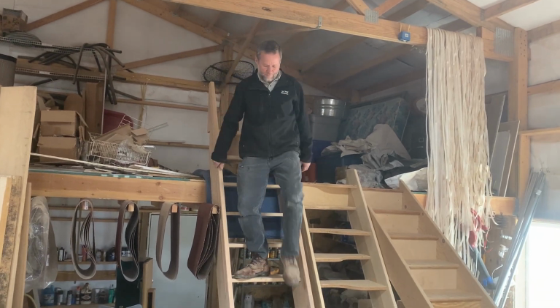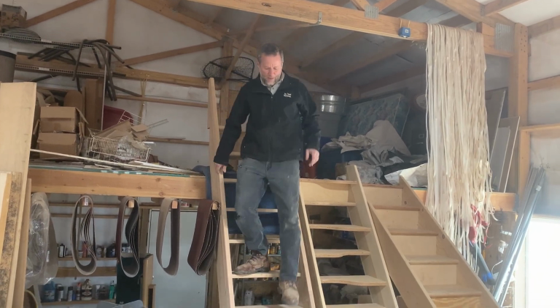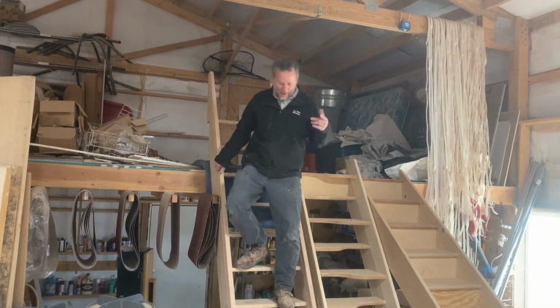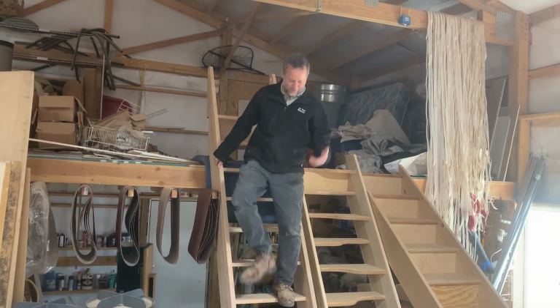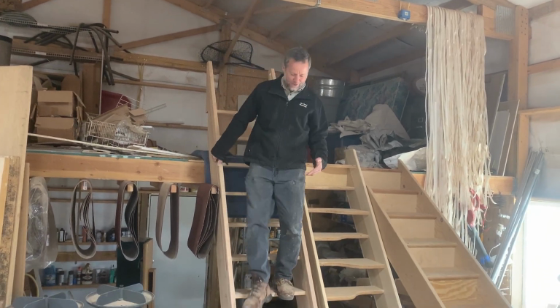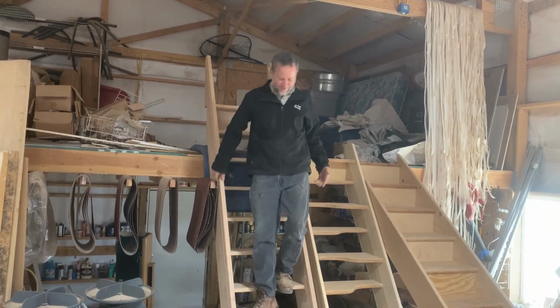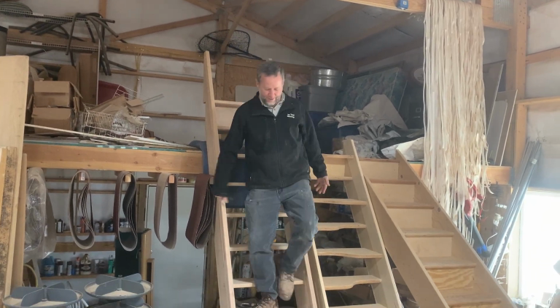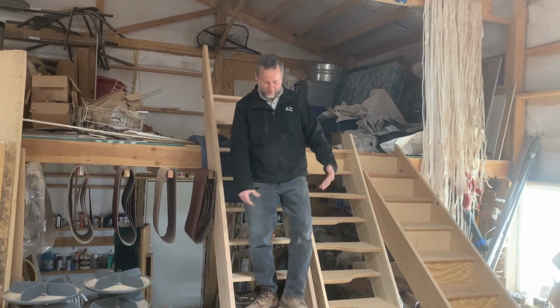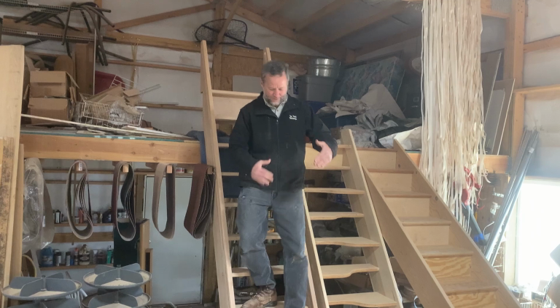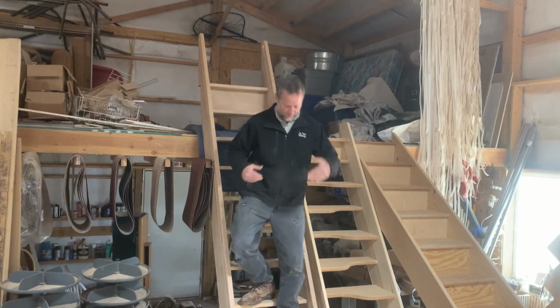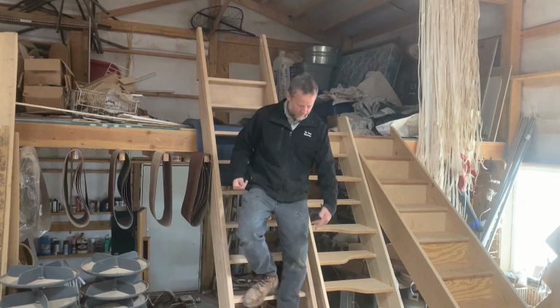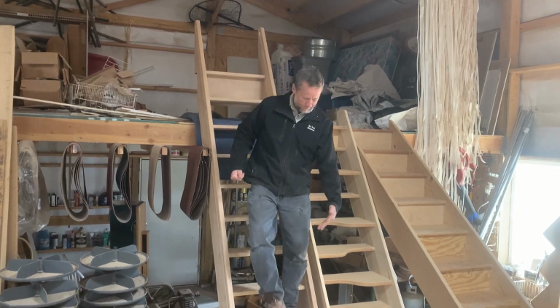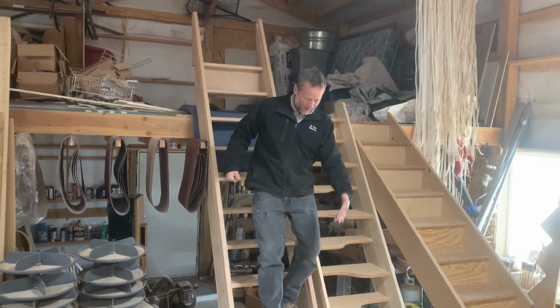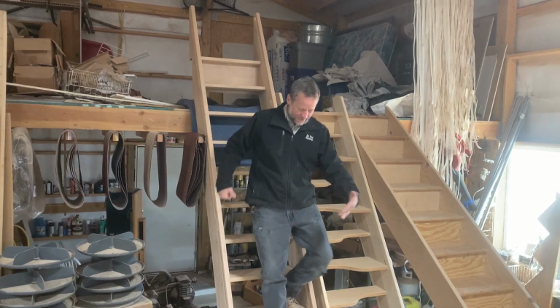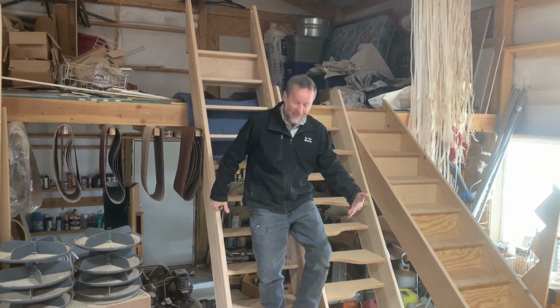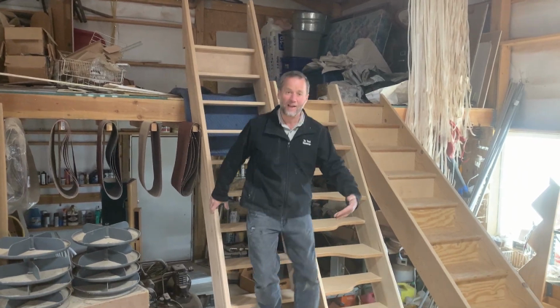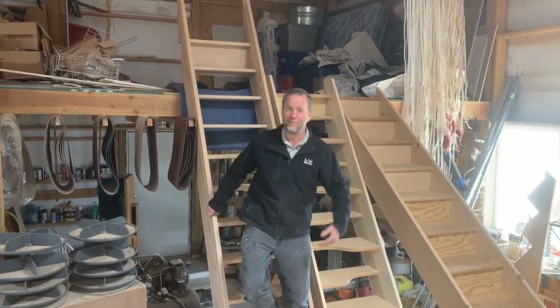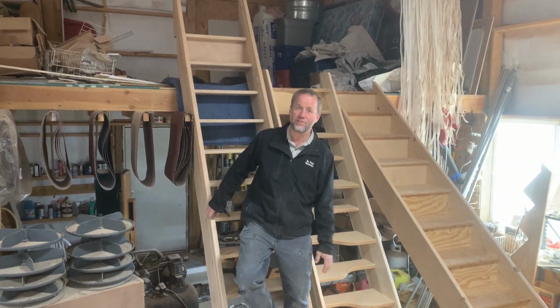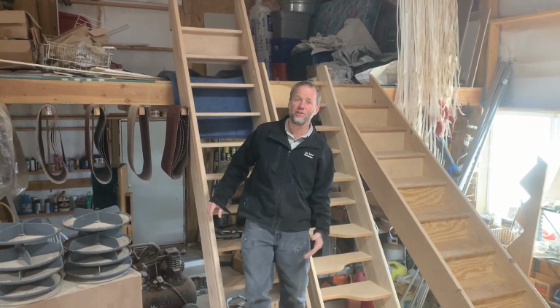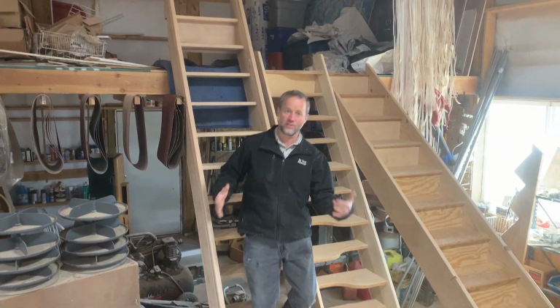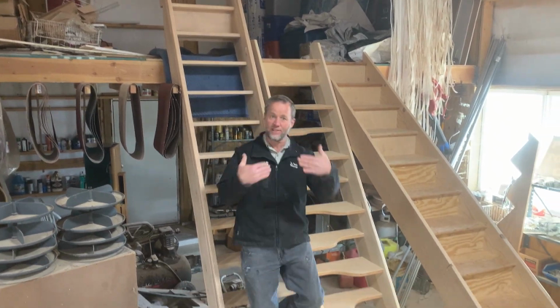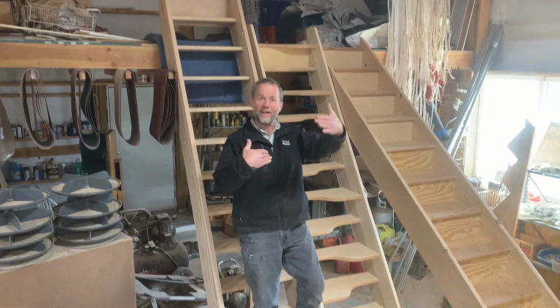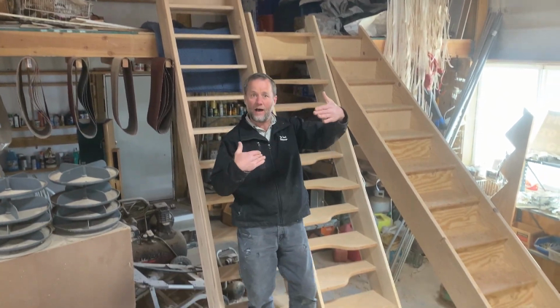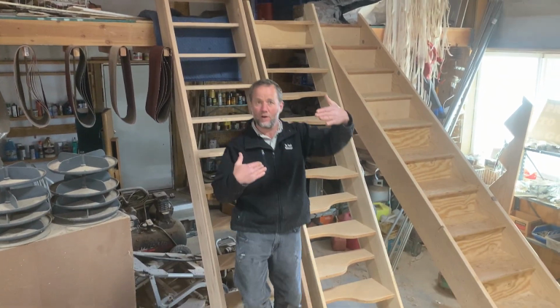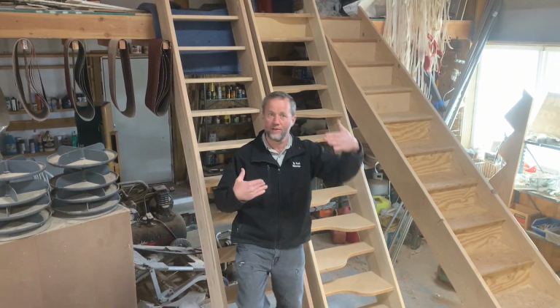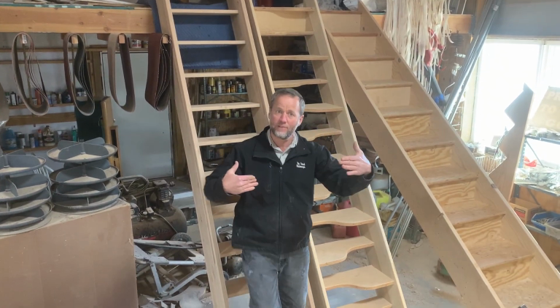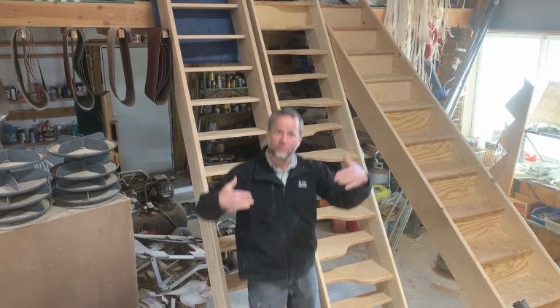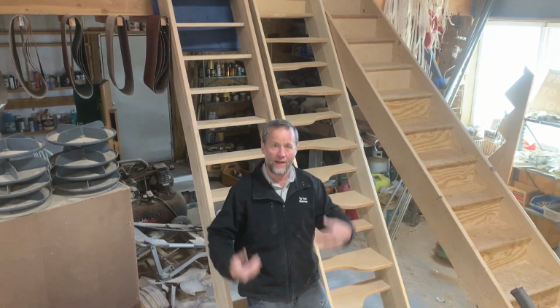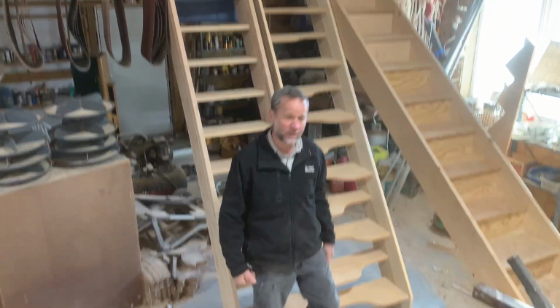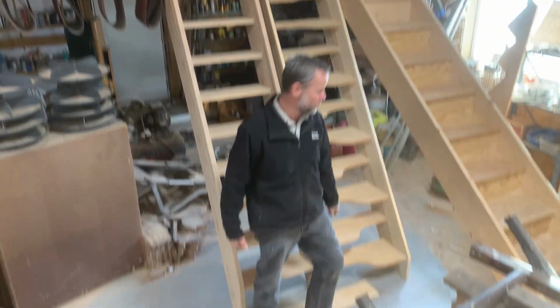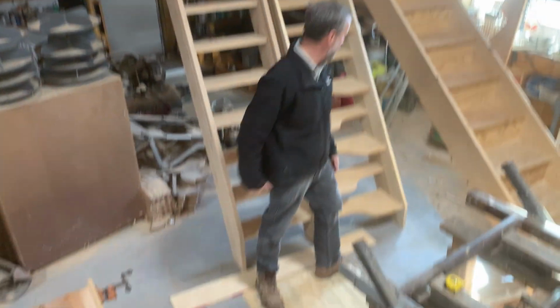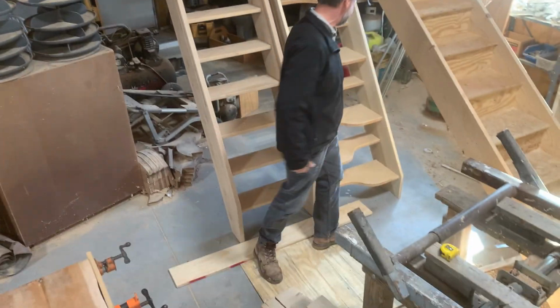As you can see, my size 11 shoes are sticking out over the tread a good ways.